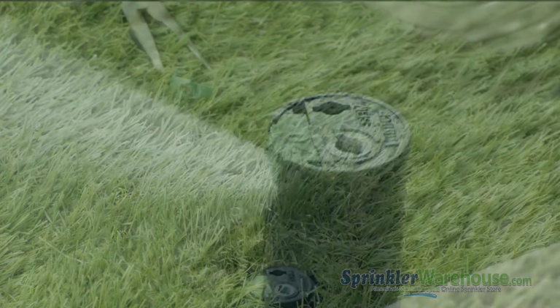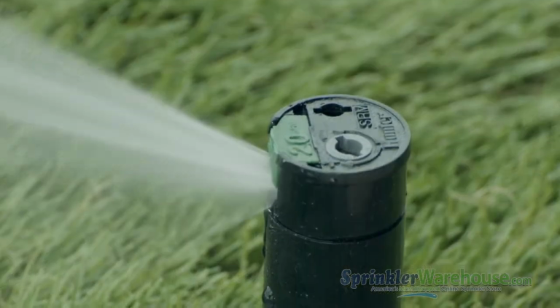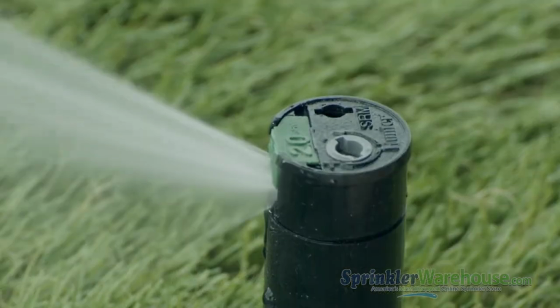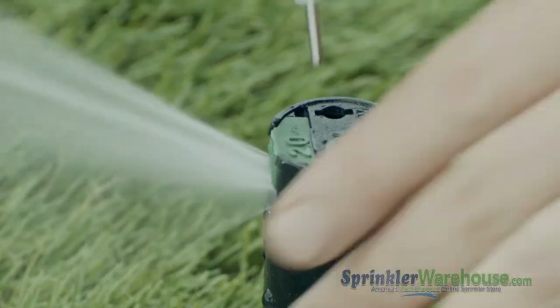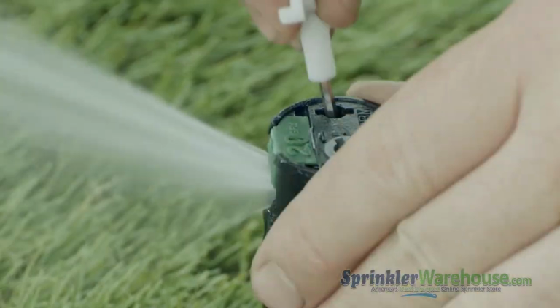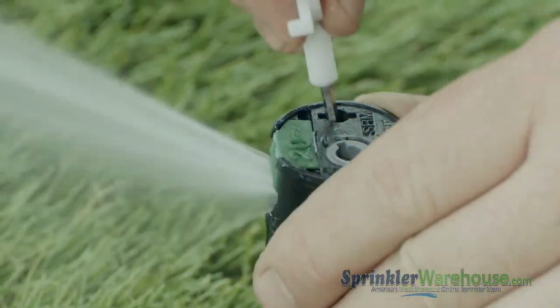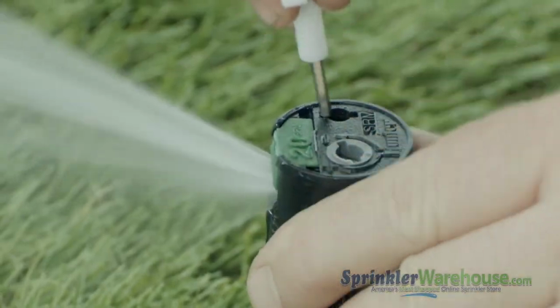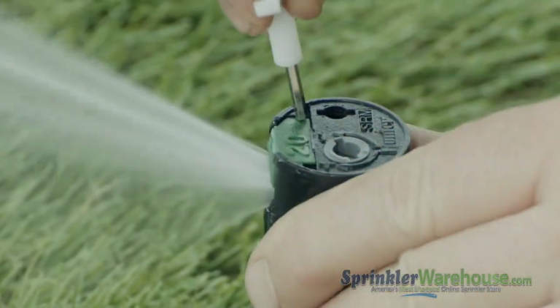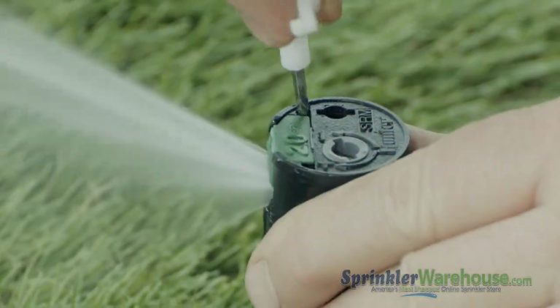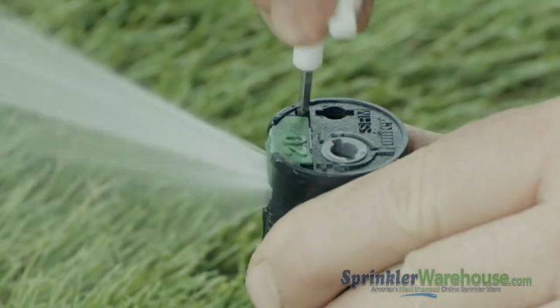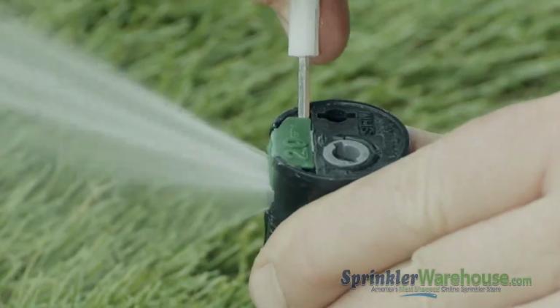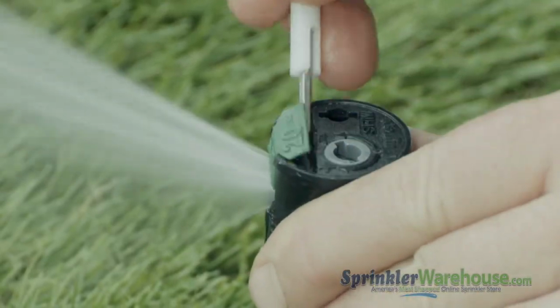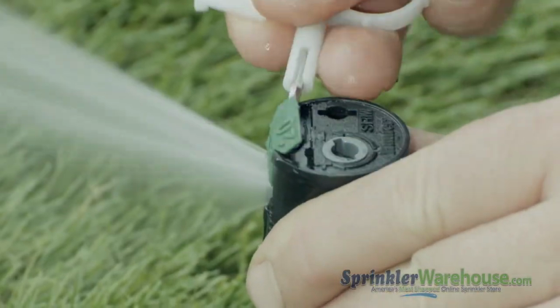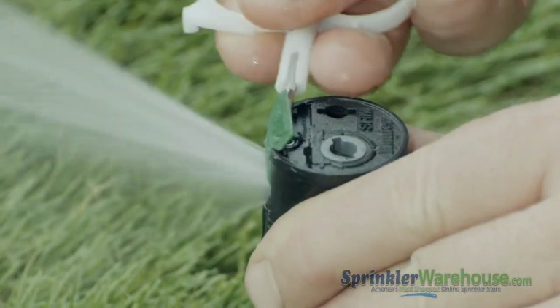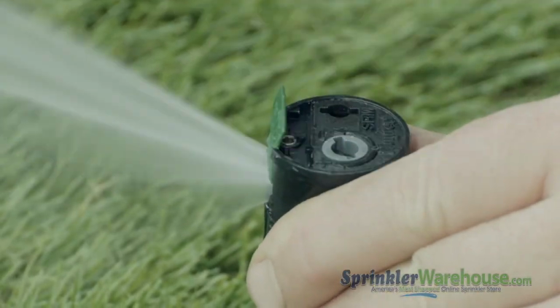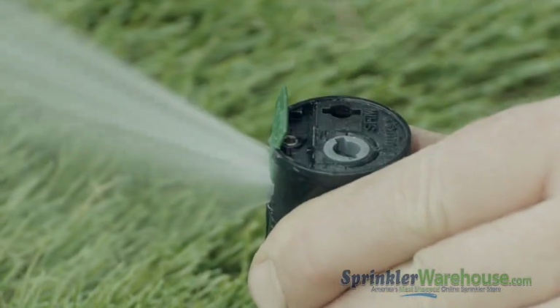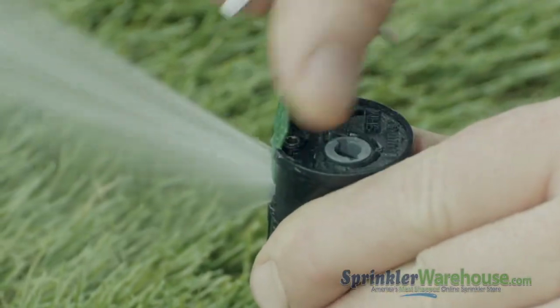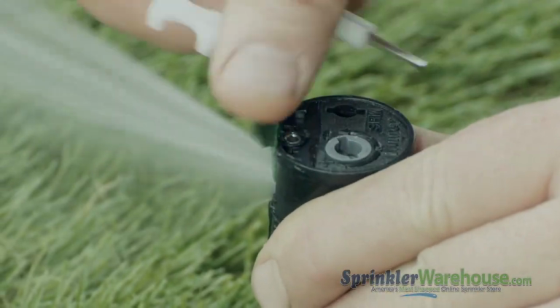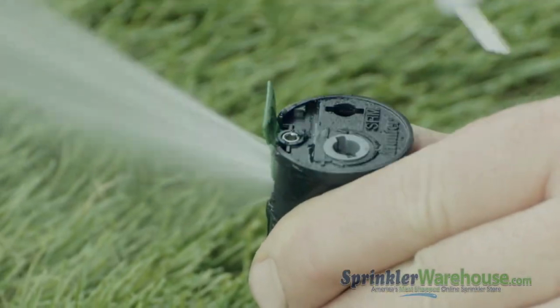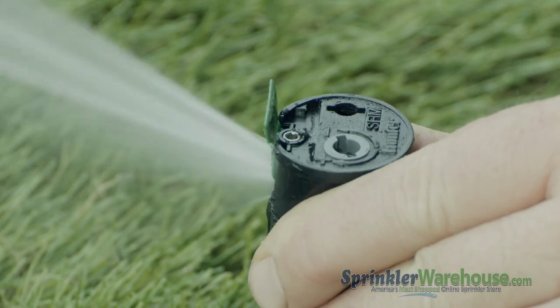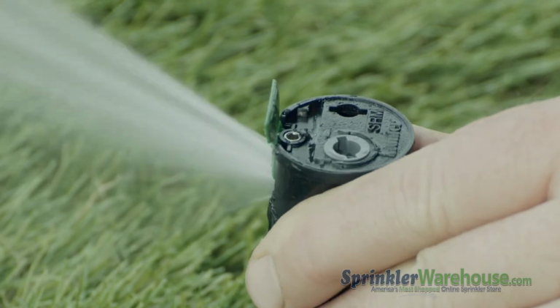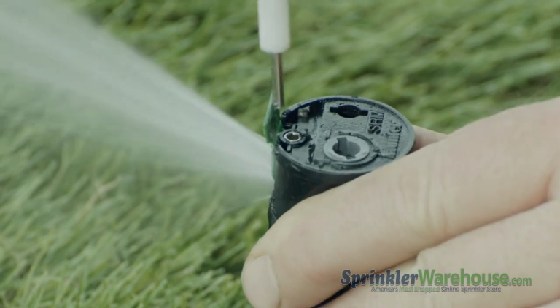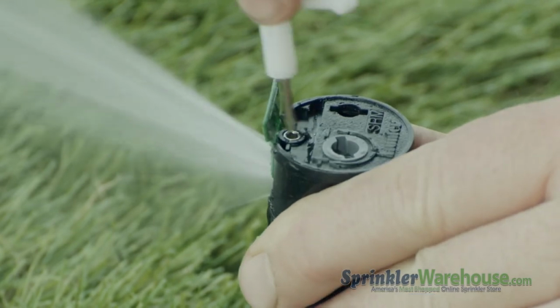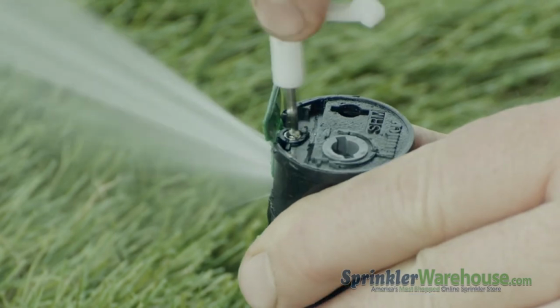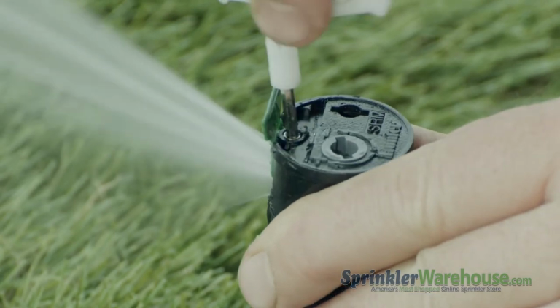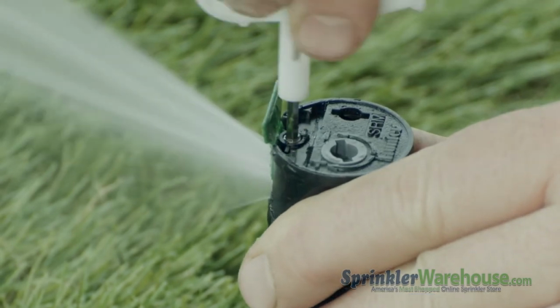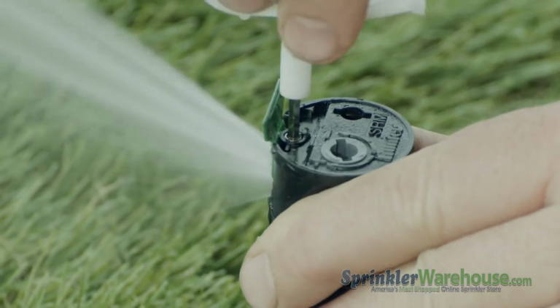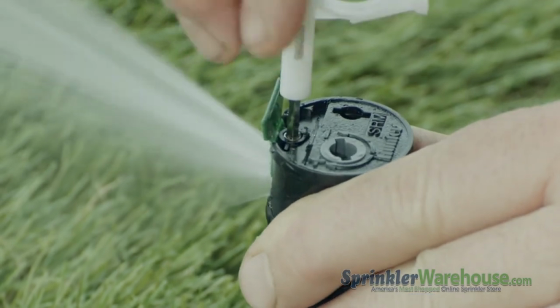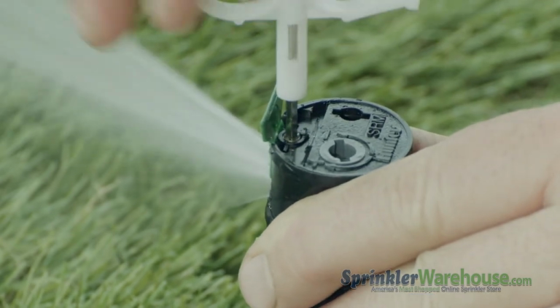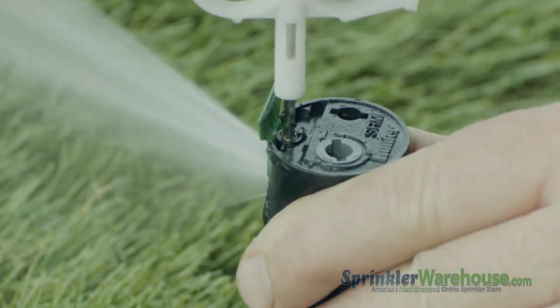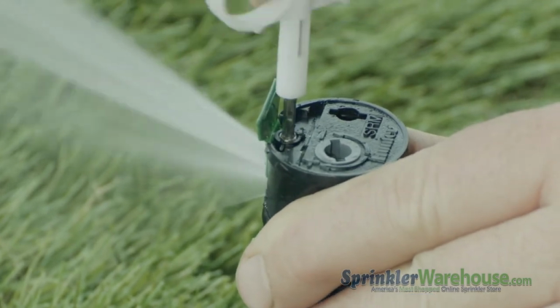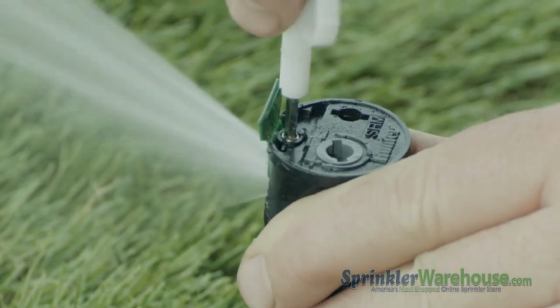To adjust your spray distance, pry up the identifier tab and use the Hunter tool to turn the range adjustment screw.